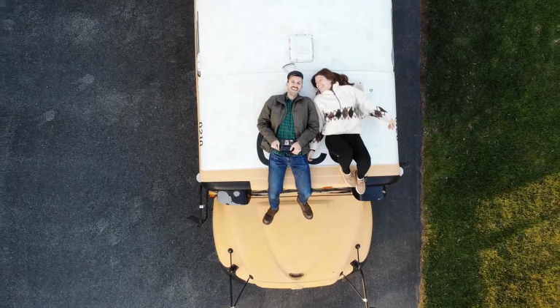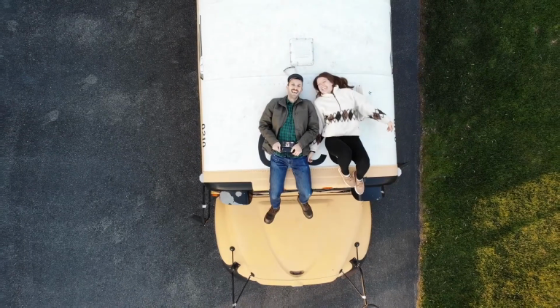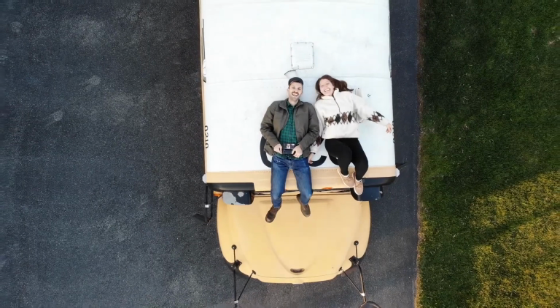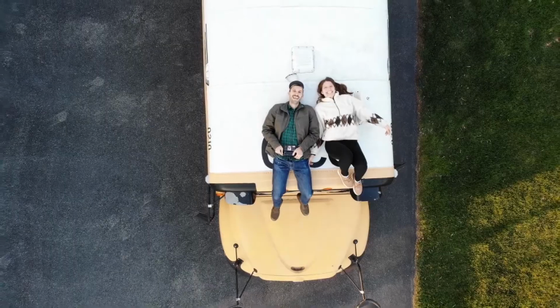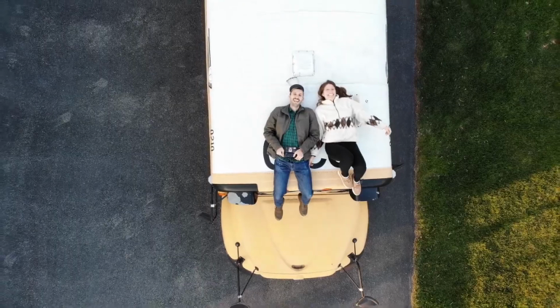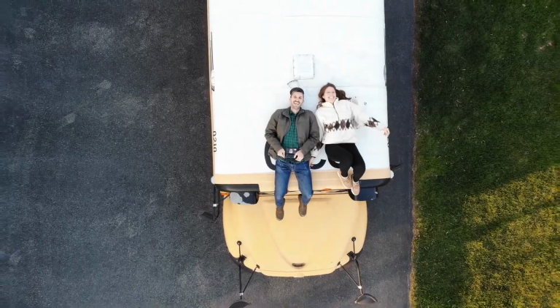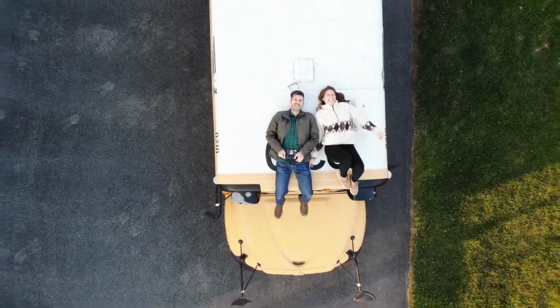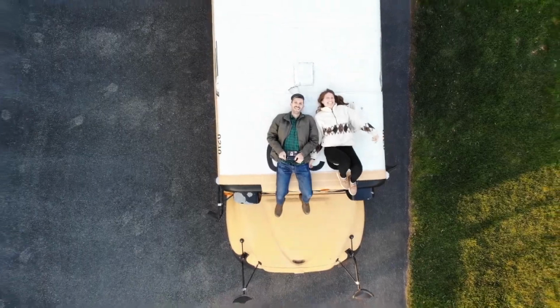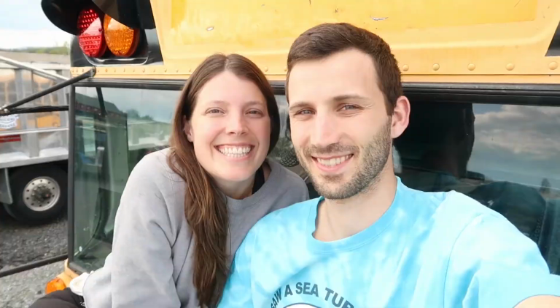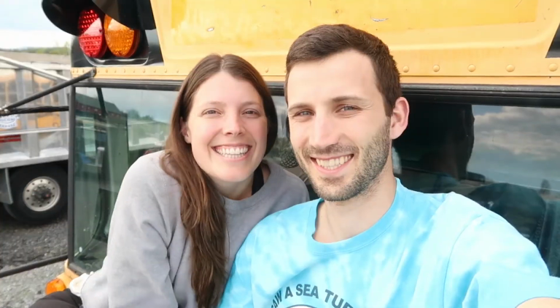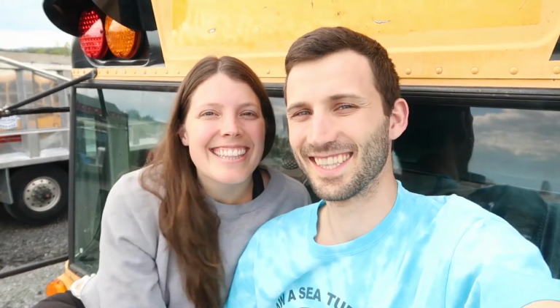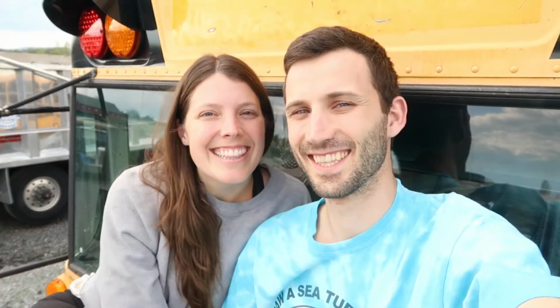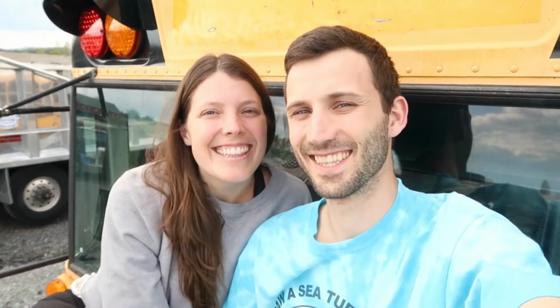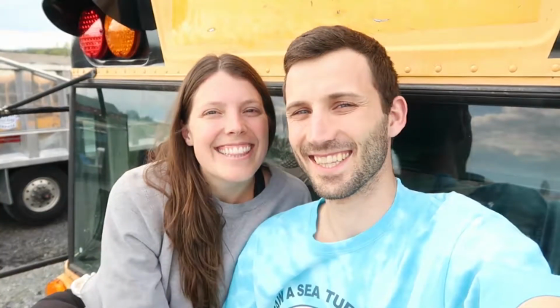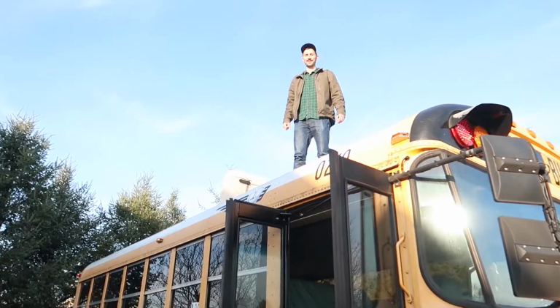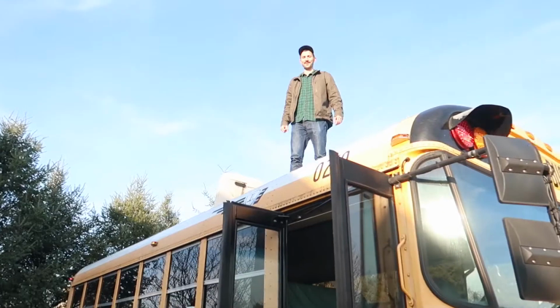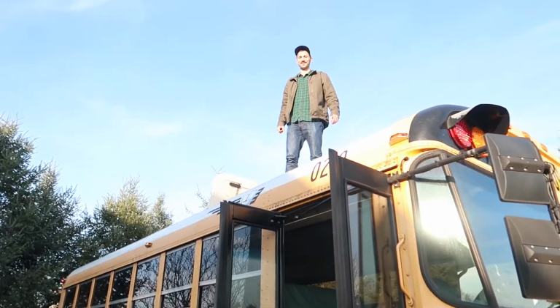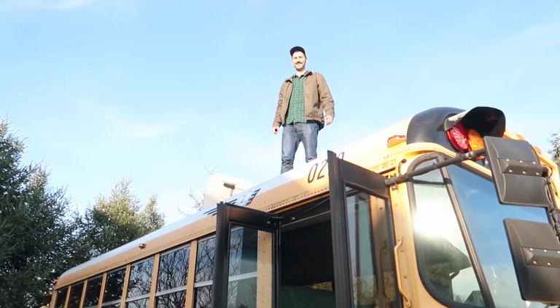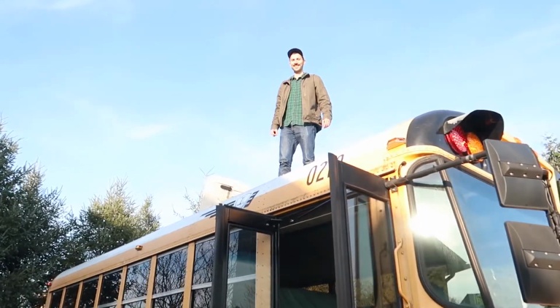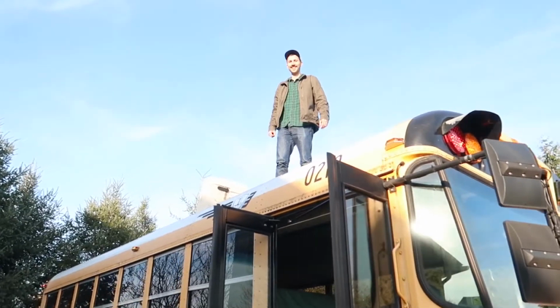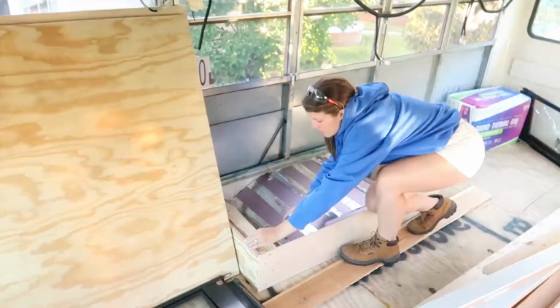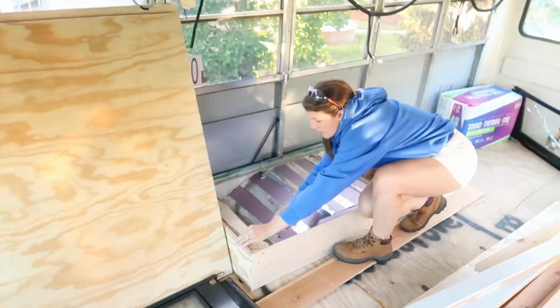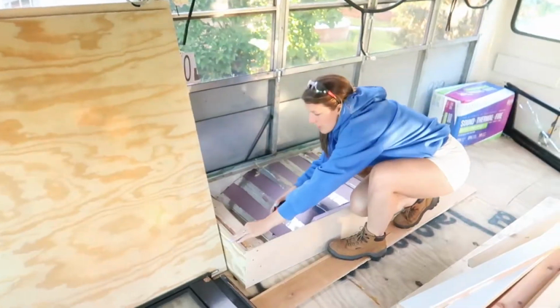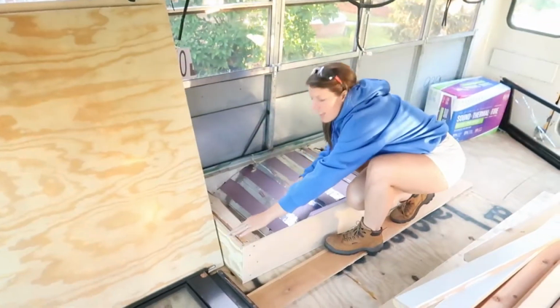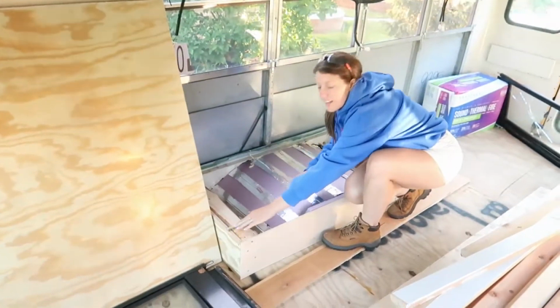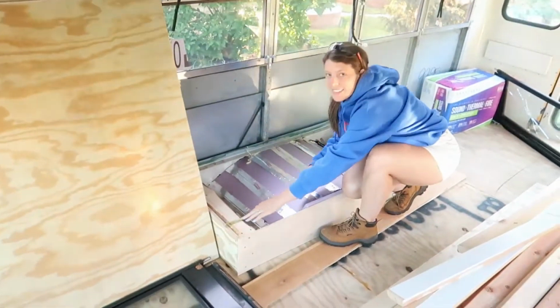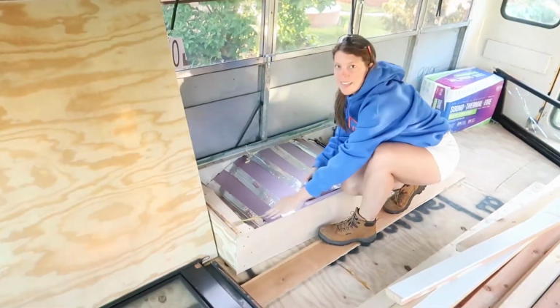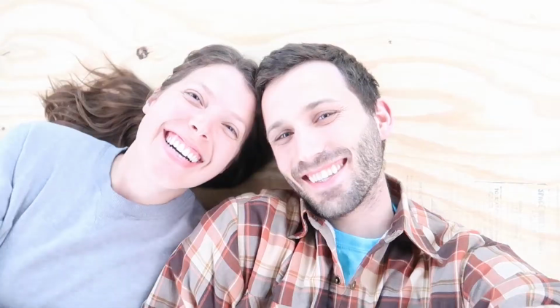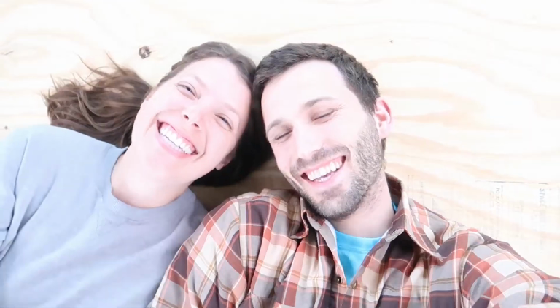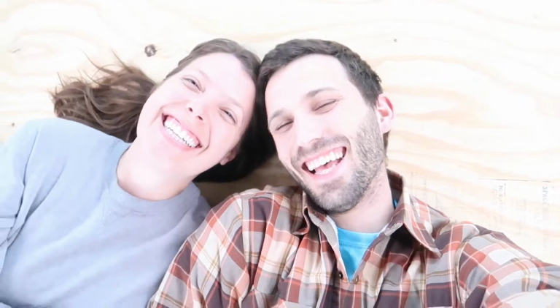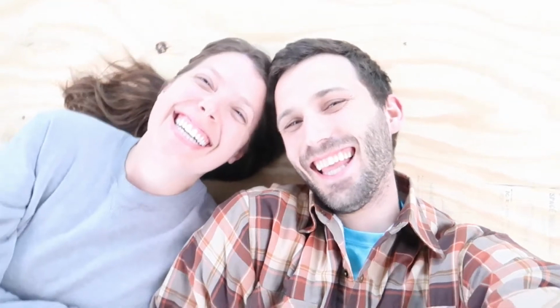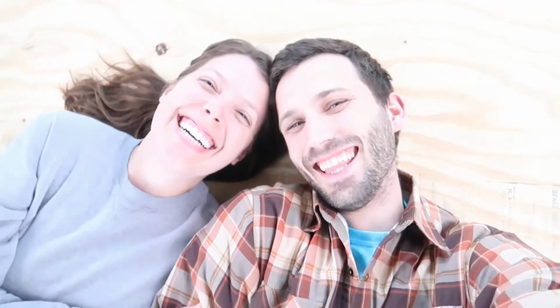We're Gavin and Emily, and we bought a school bus to convert into our own tiny home on wheels. These are our adventures.